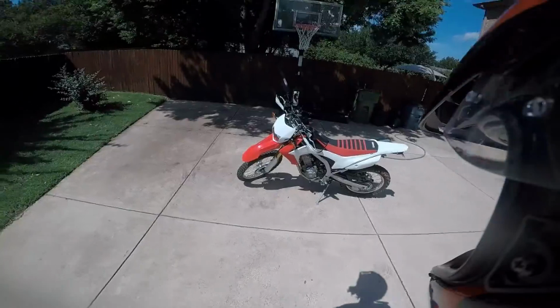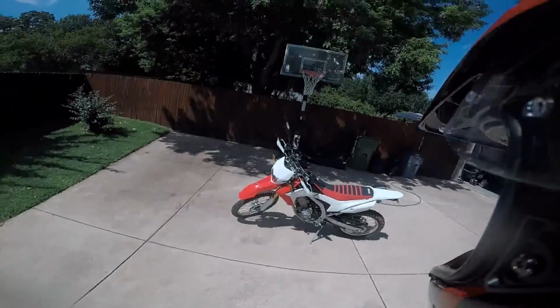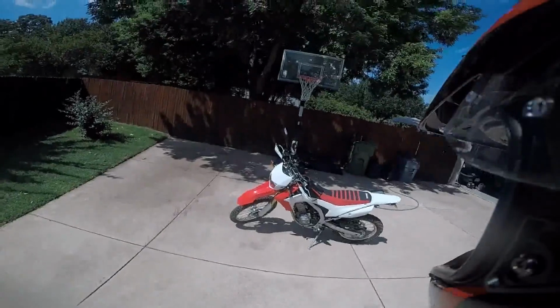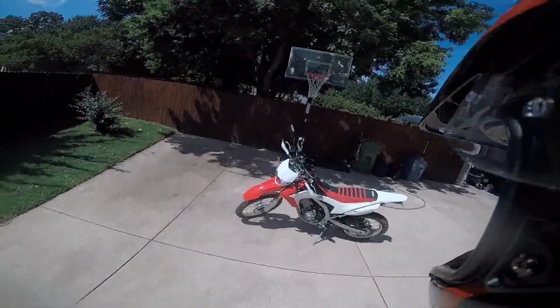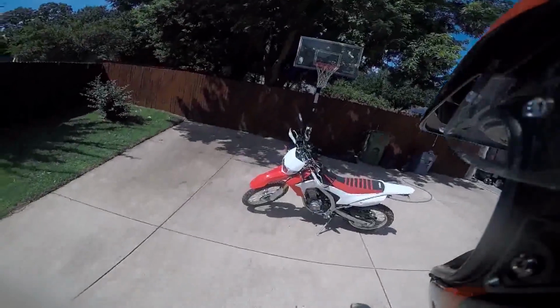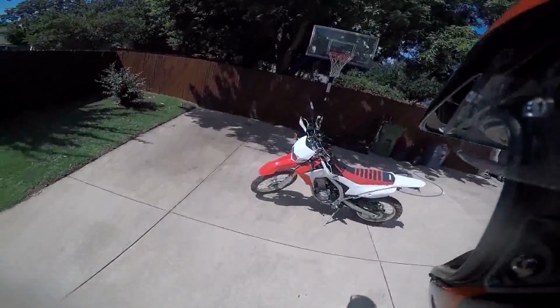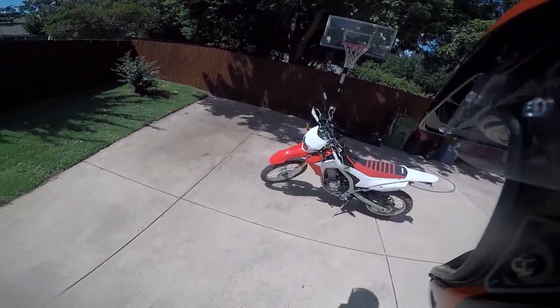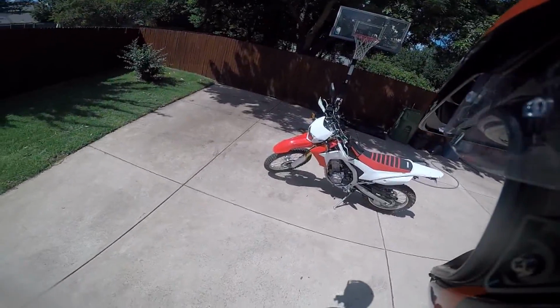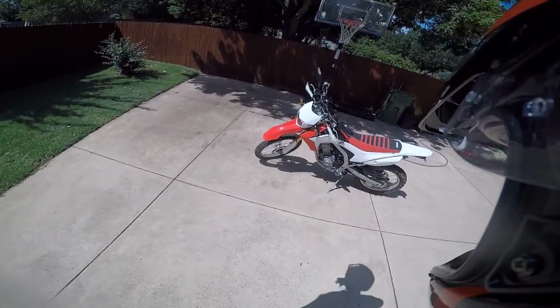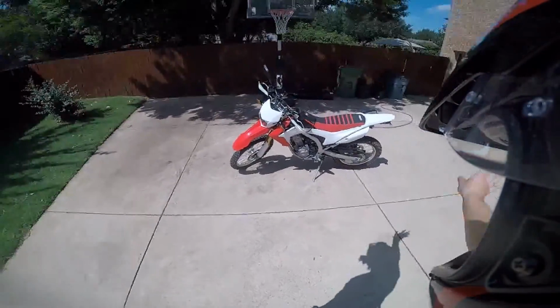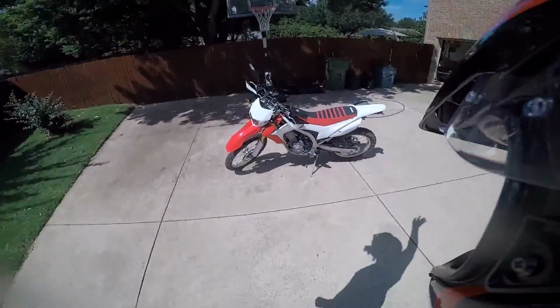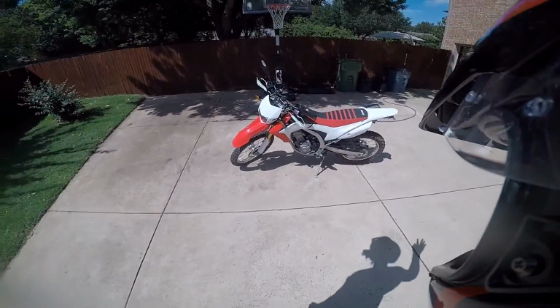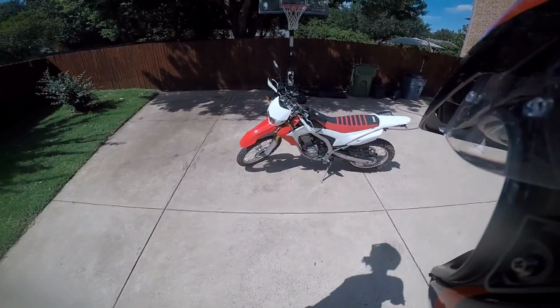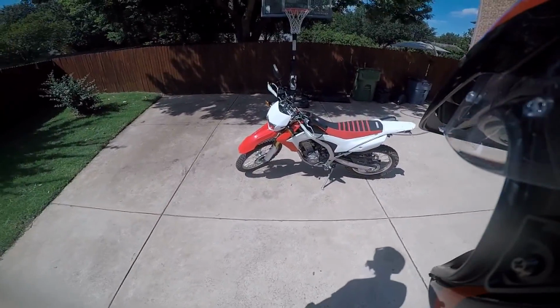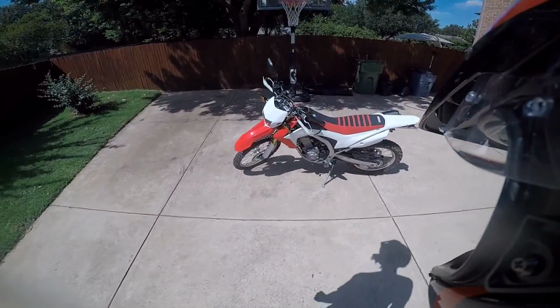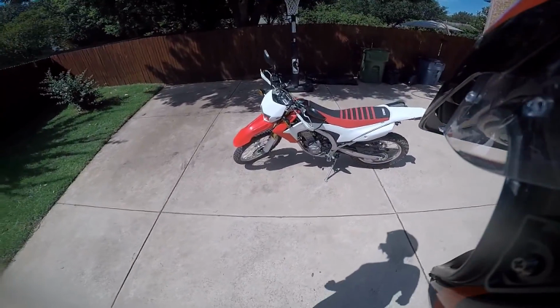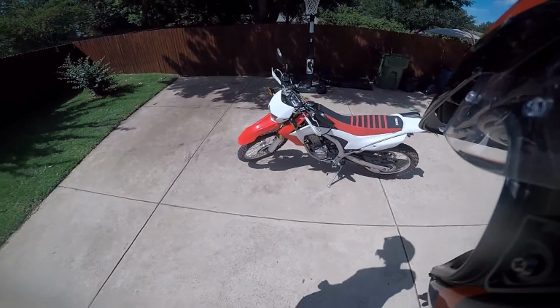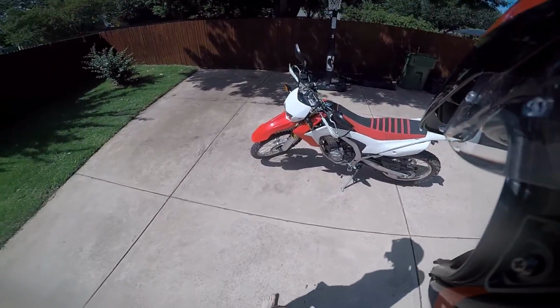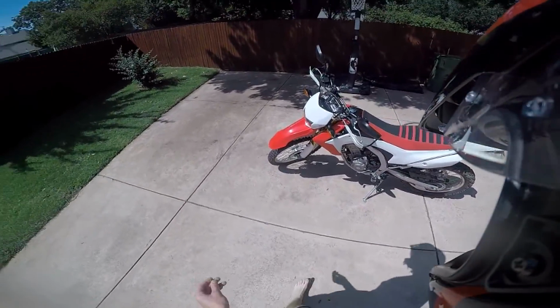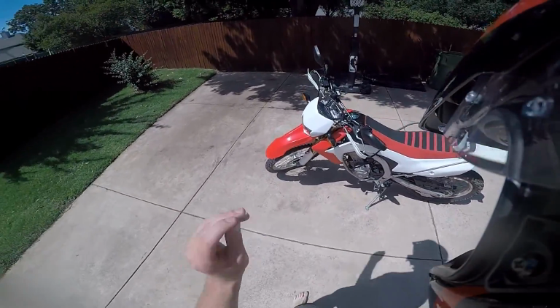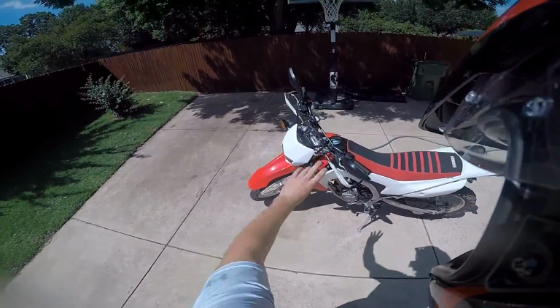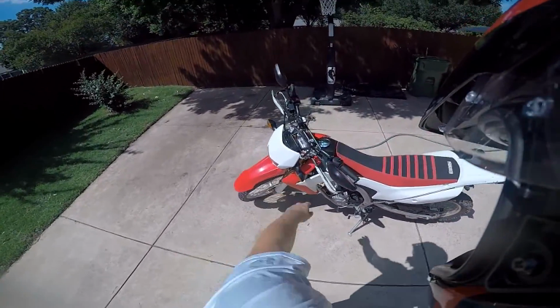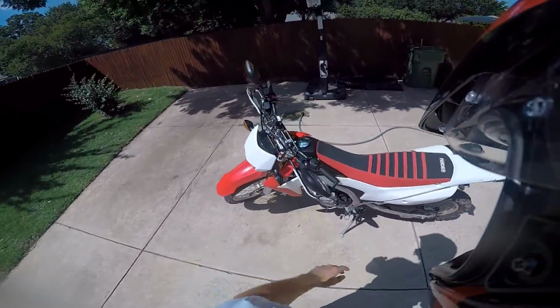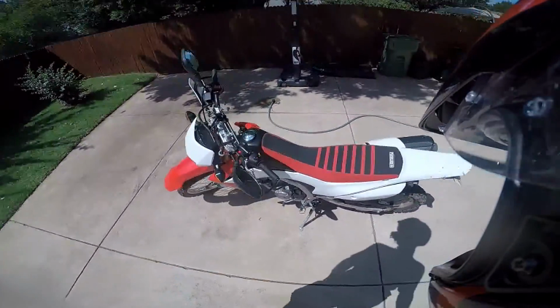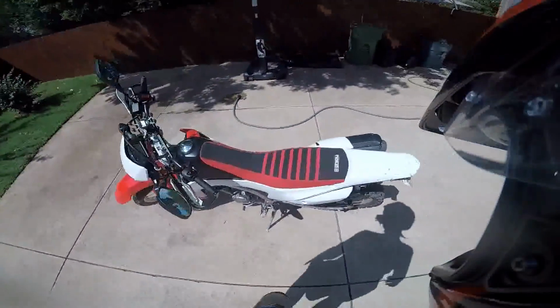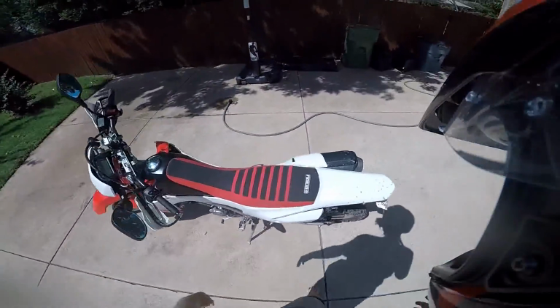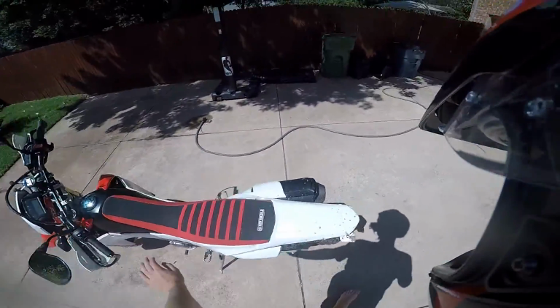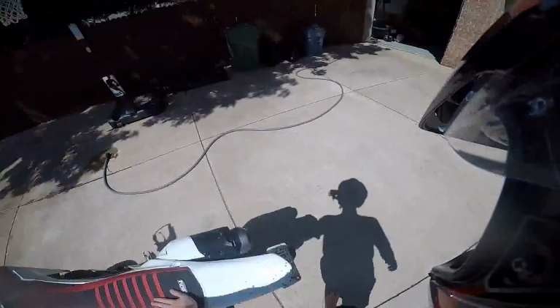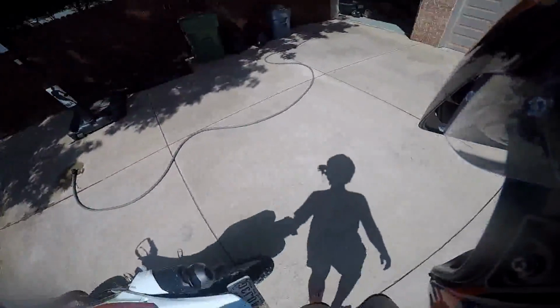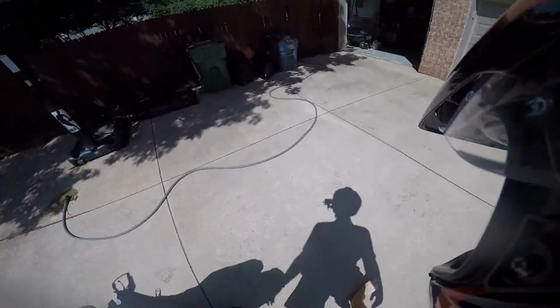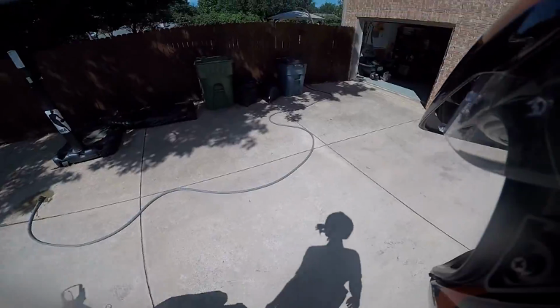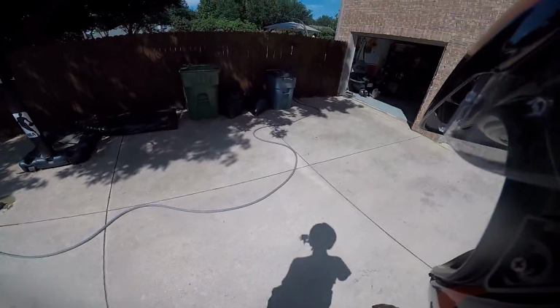What's up guys? It's your boy Willie Brapp and today we're going to learn how to wash this dirty motorcycle. Let's go.